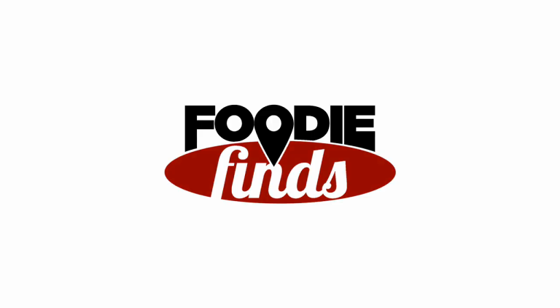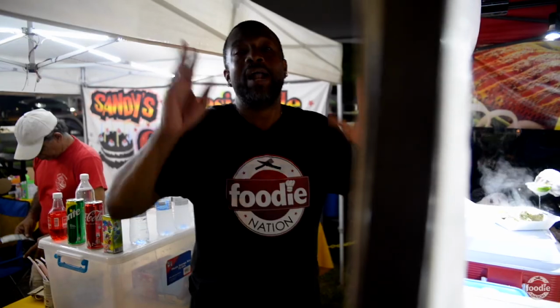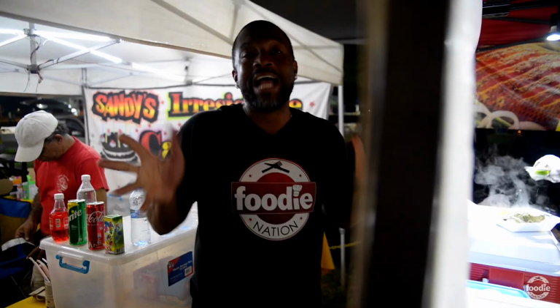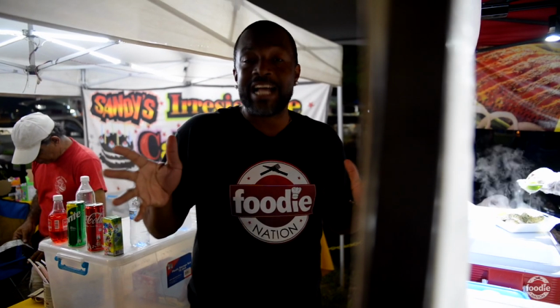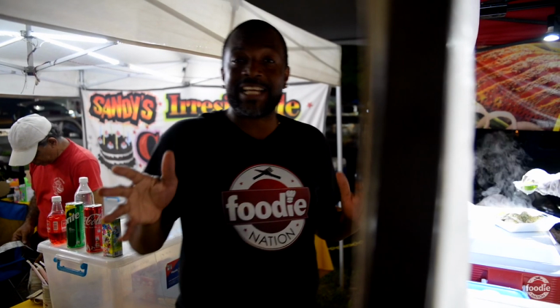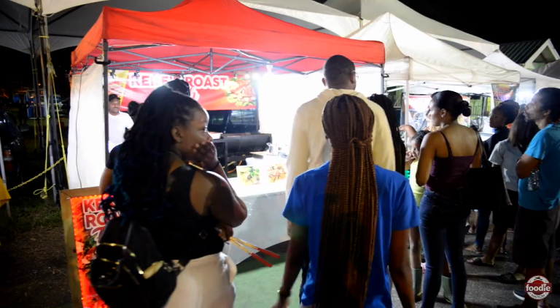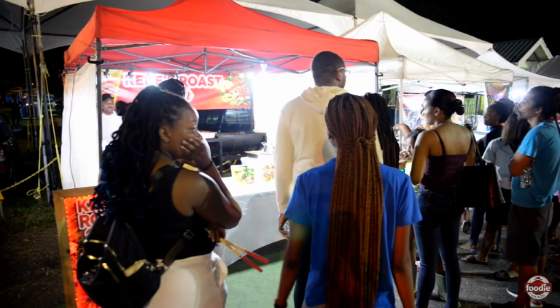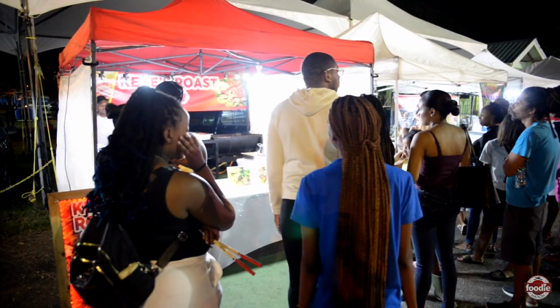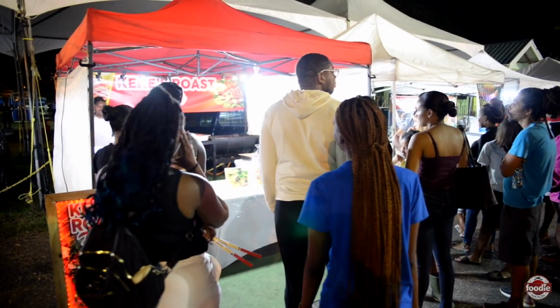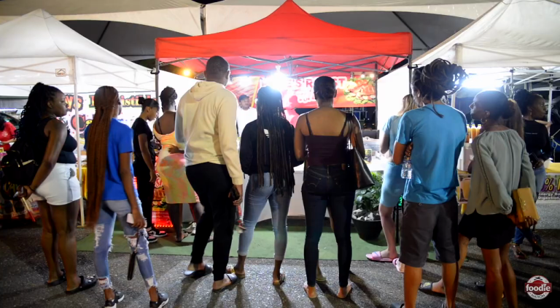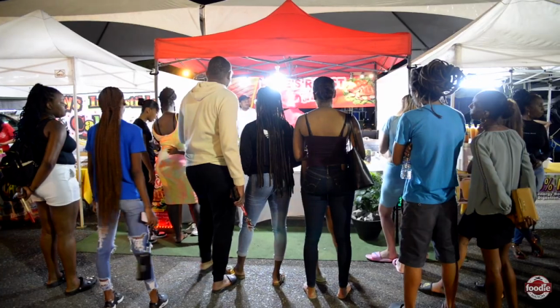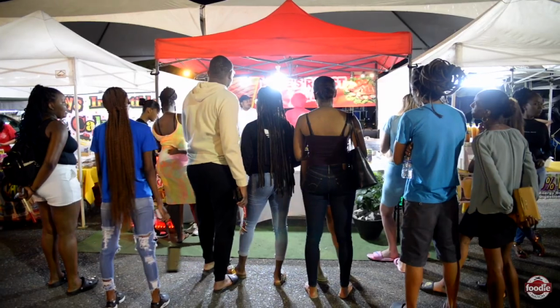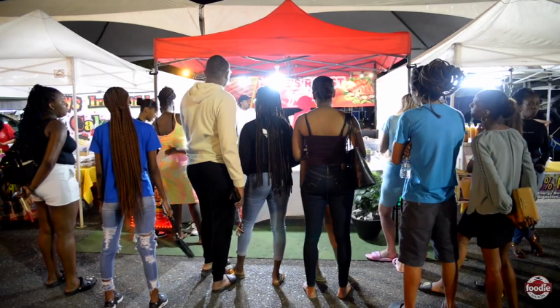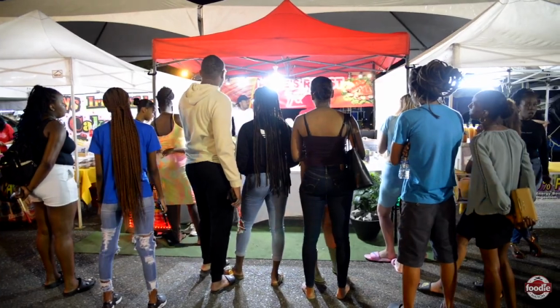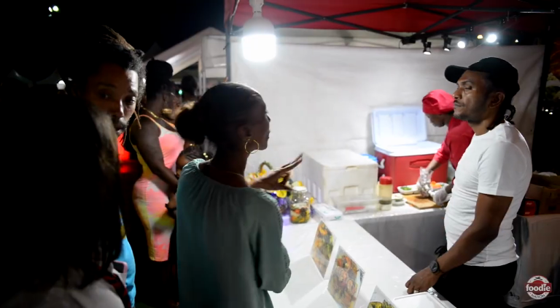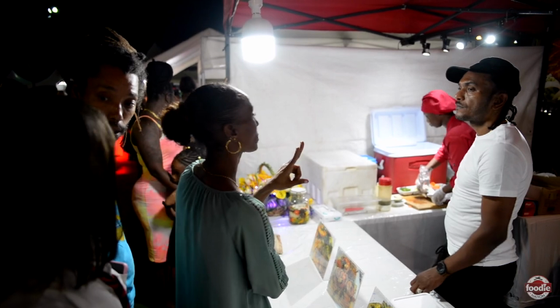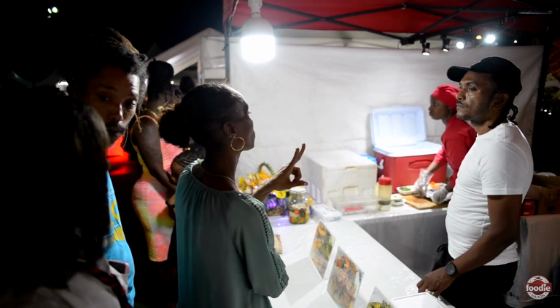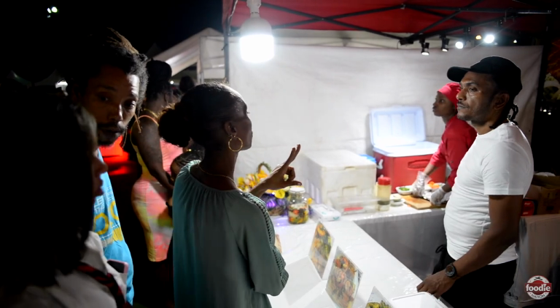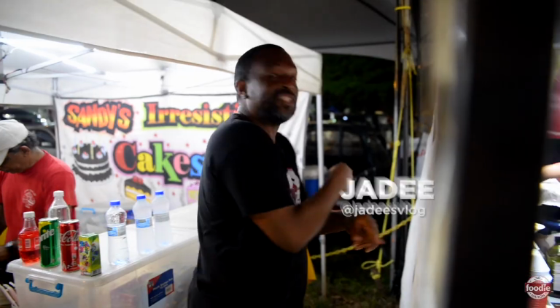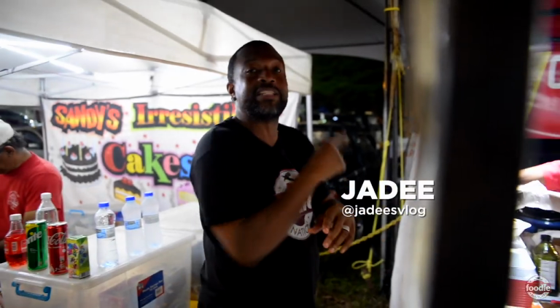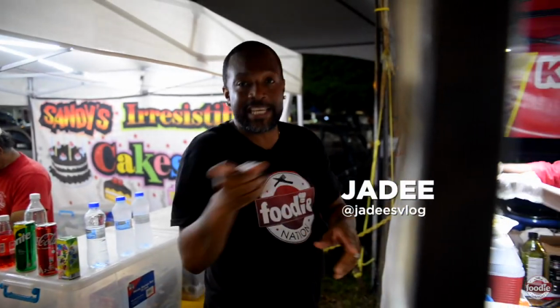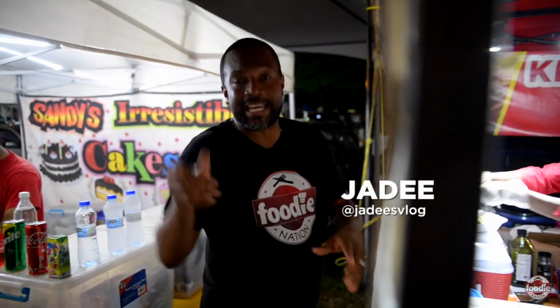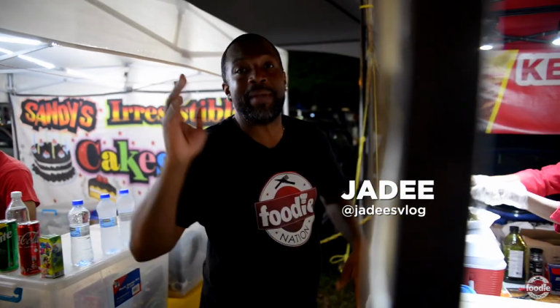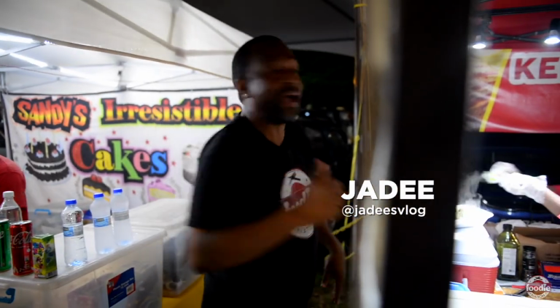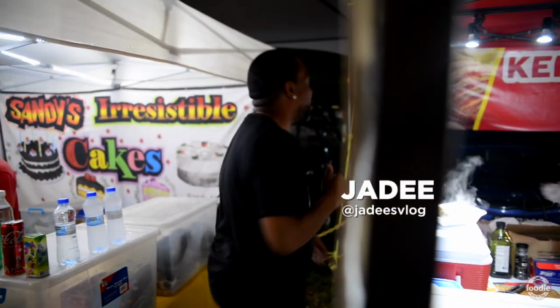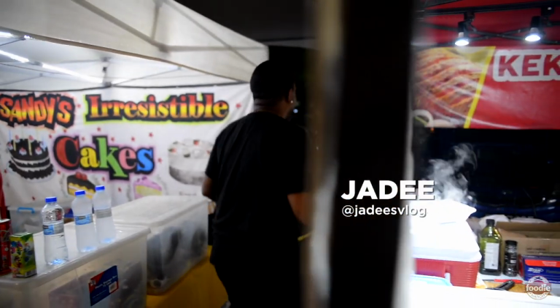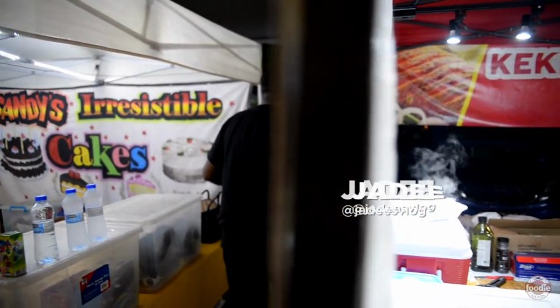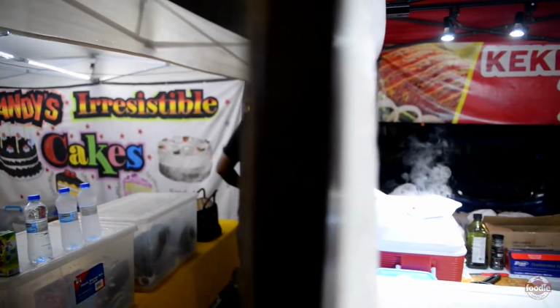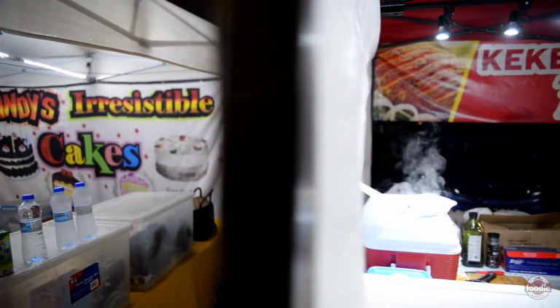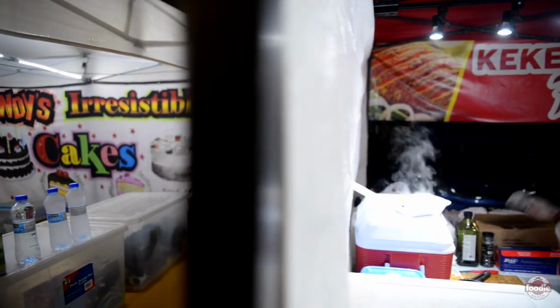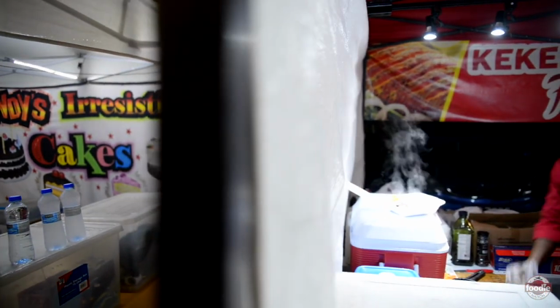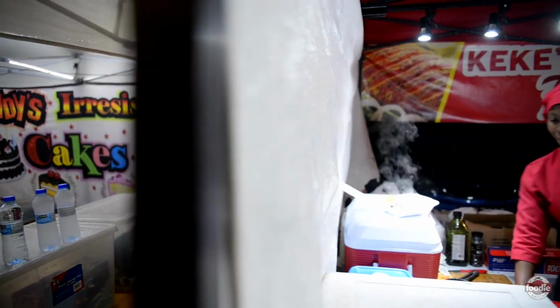Well guys, as you can see, the lines are crazy in front, so I'm going to go behind and talk to Kiki and make my order there. Let's go talk to her.